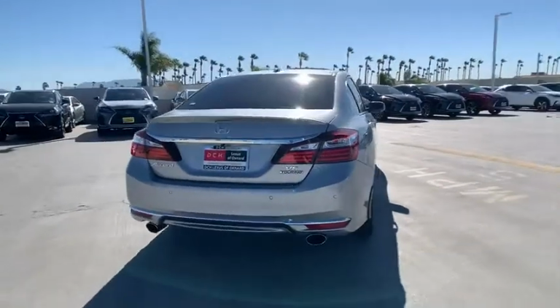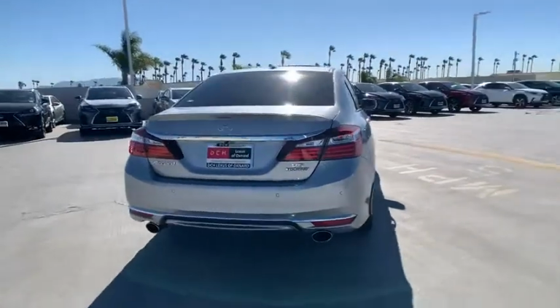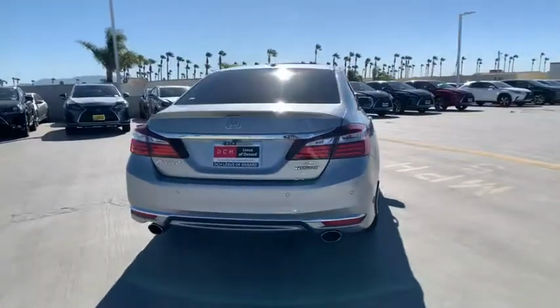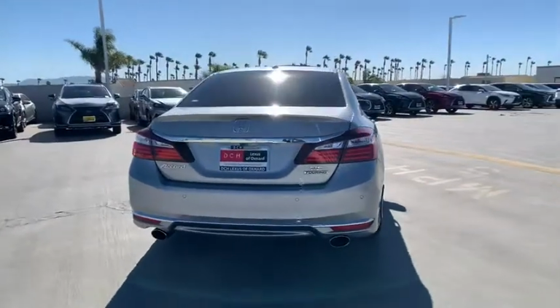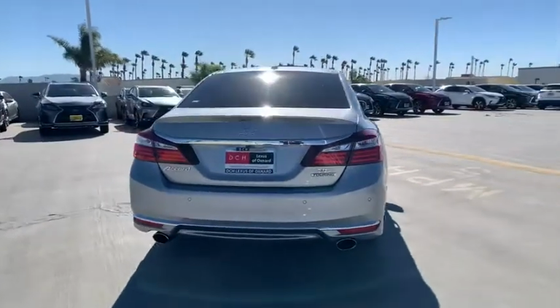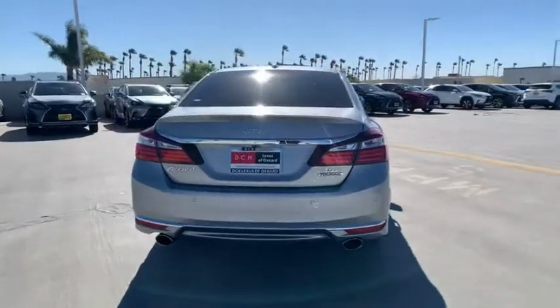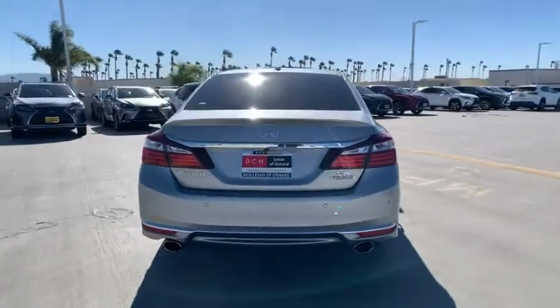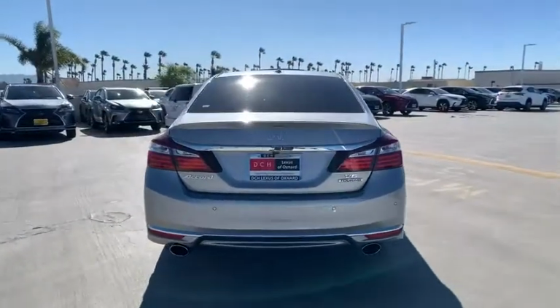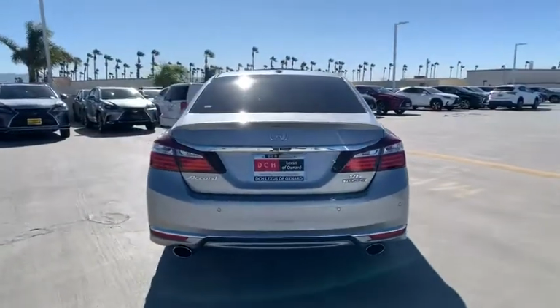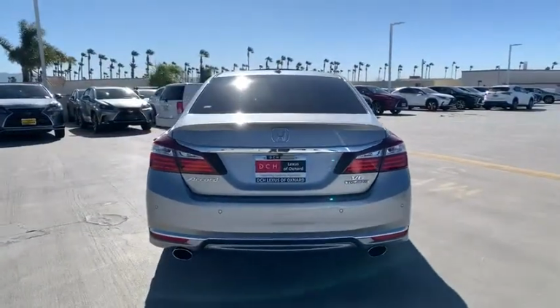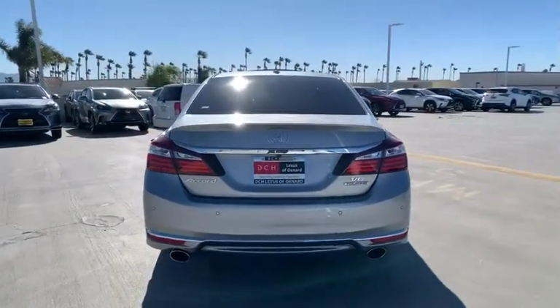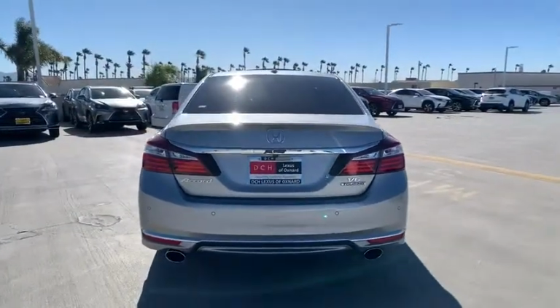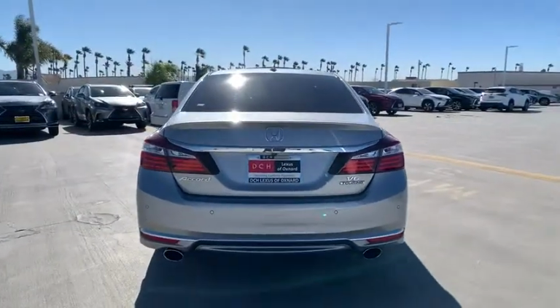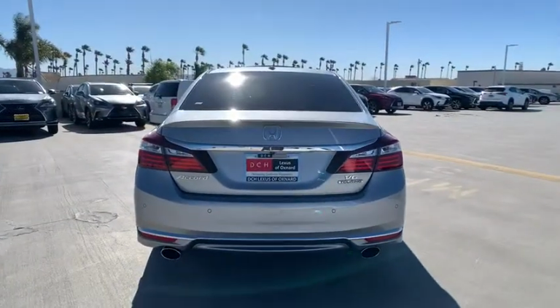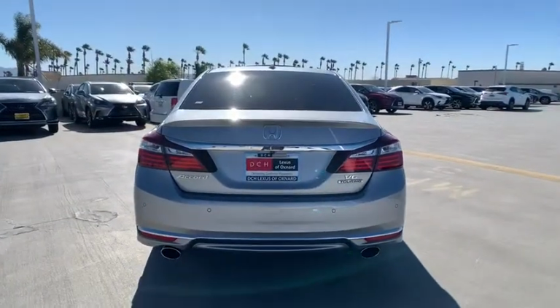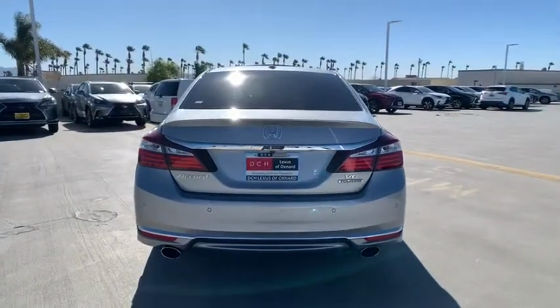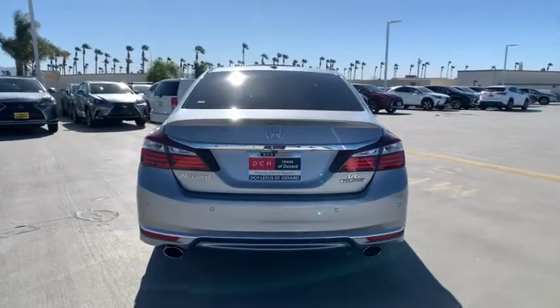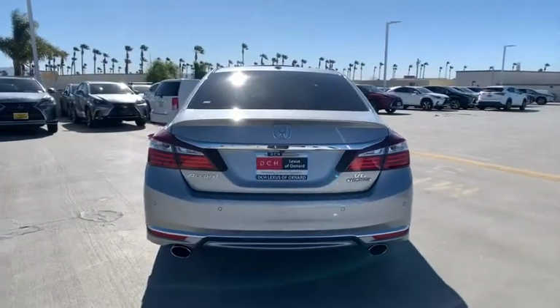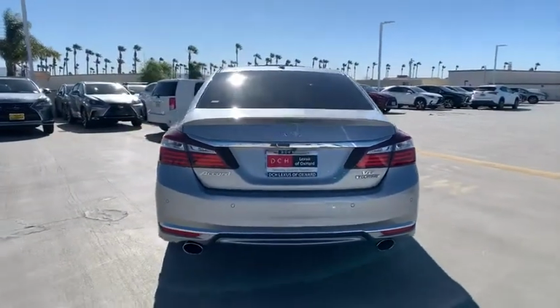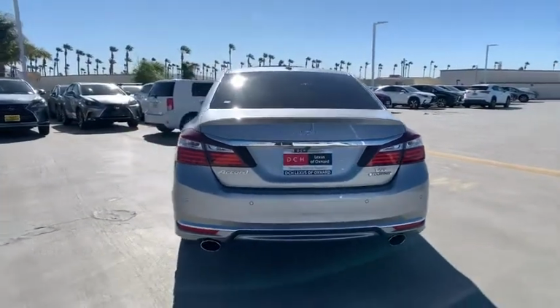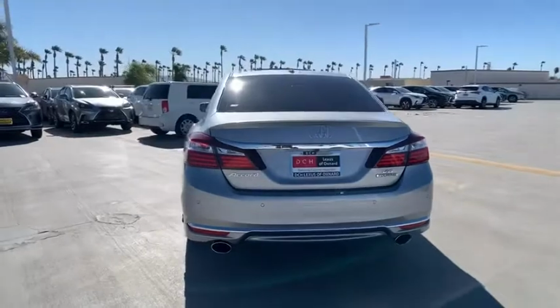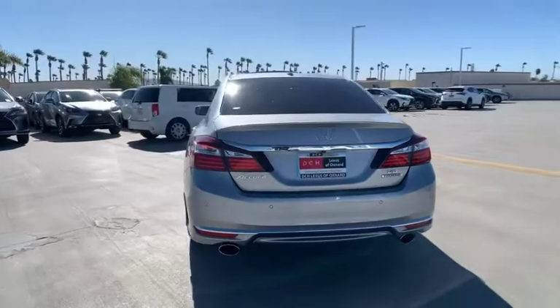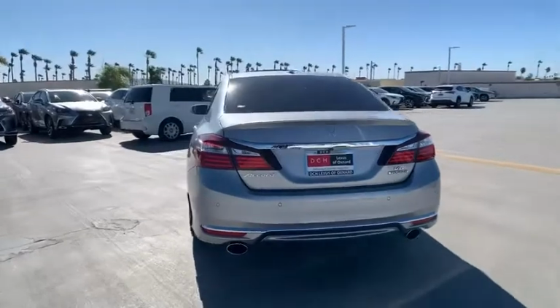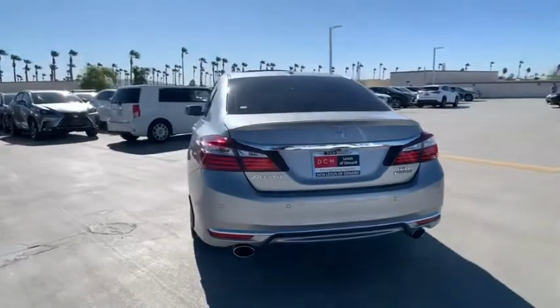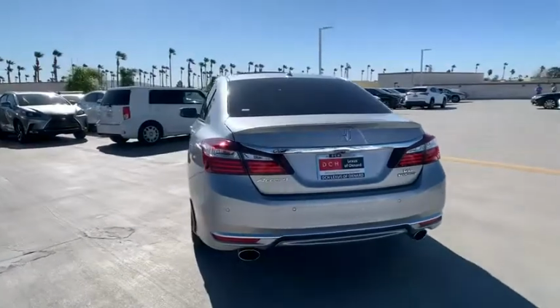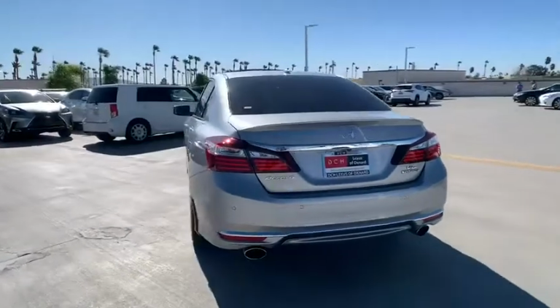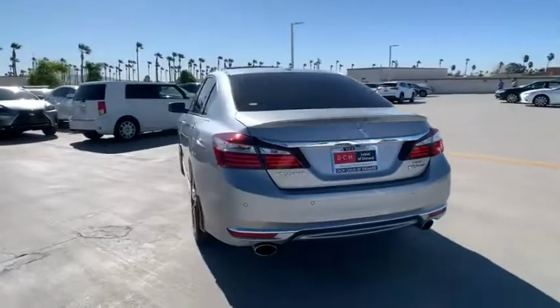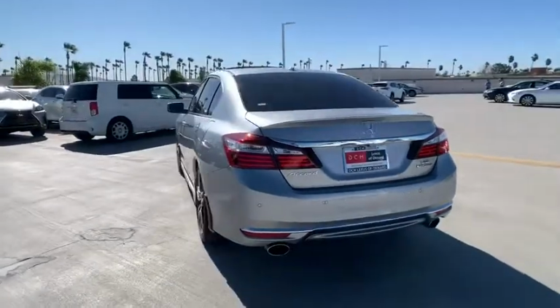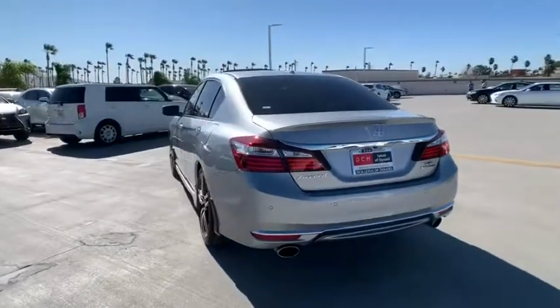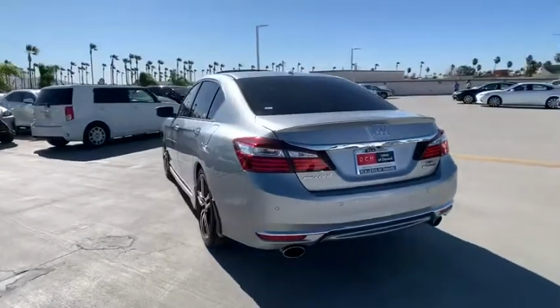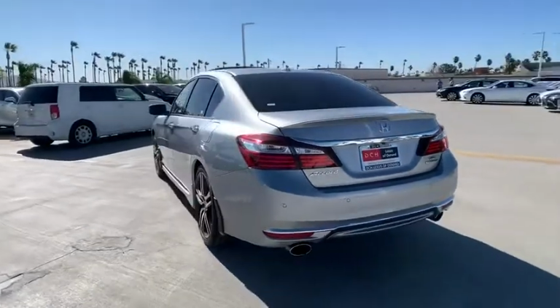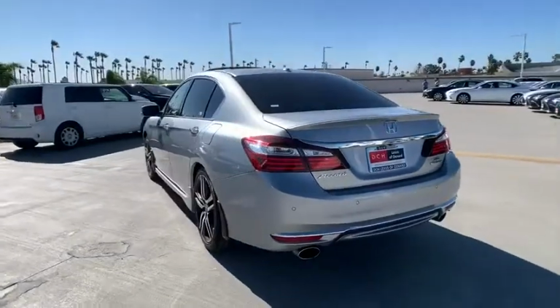Power passenger seat. Traction control. Navigation system. Dual airbags. Alloy wheels.